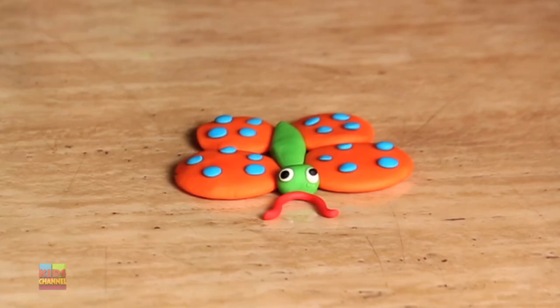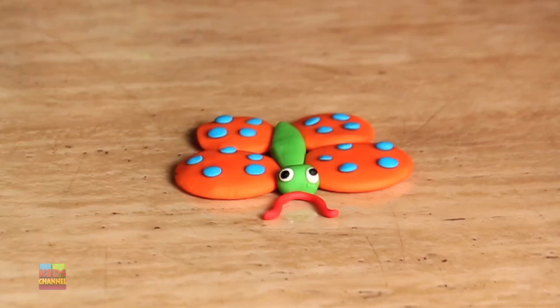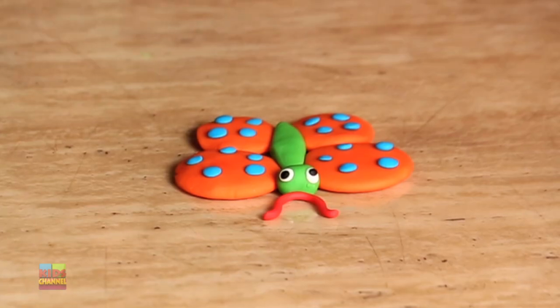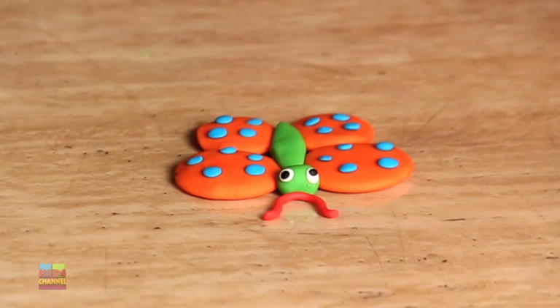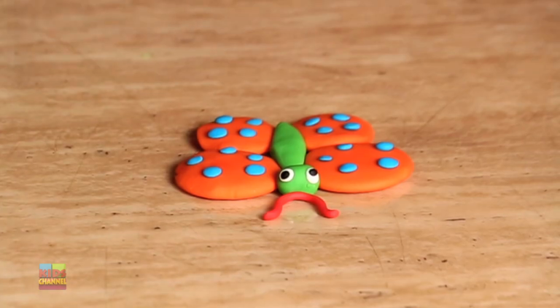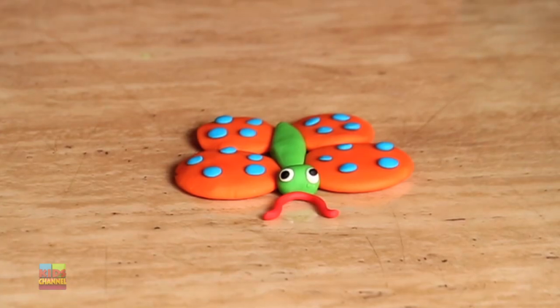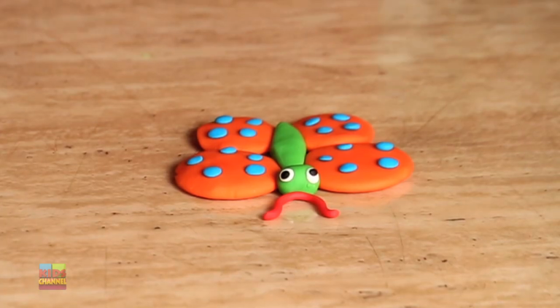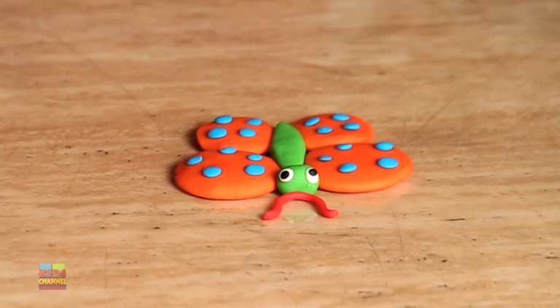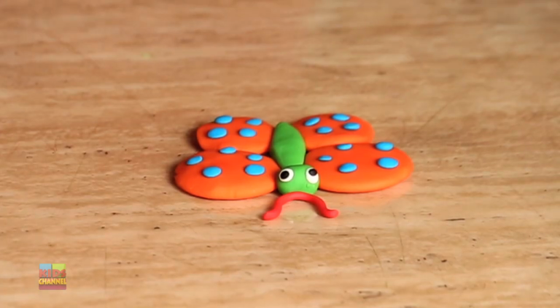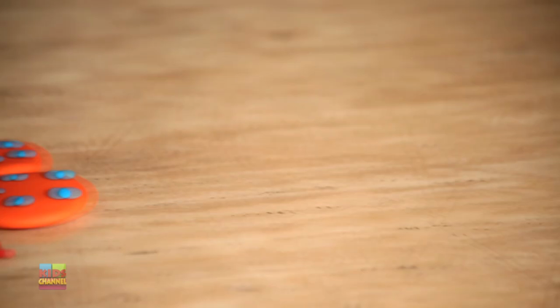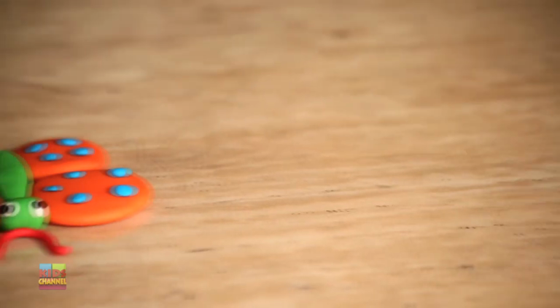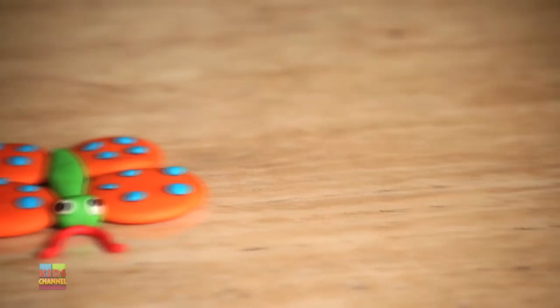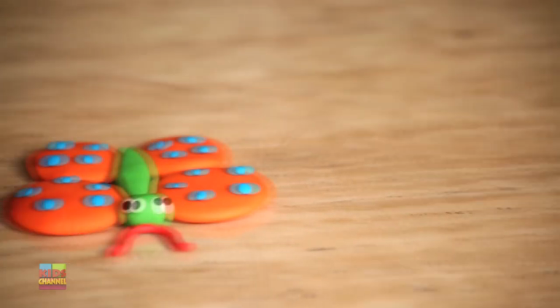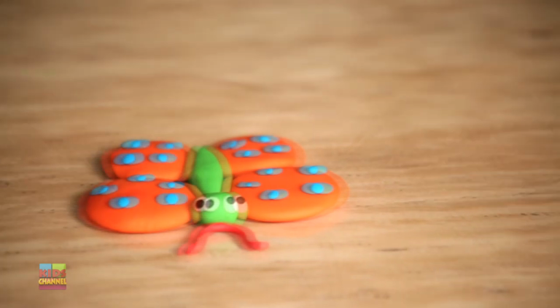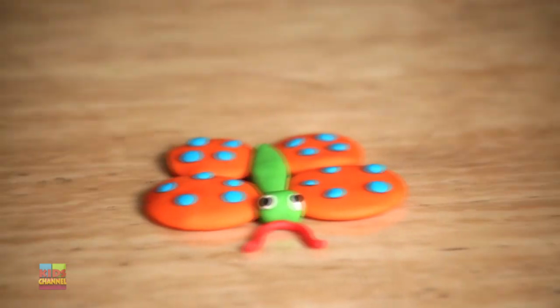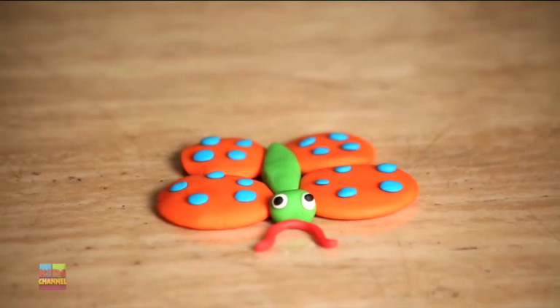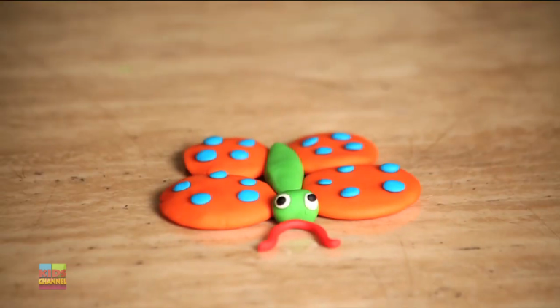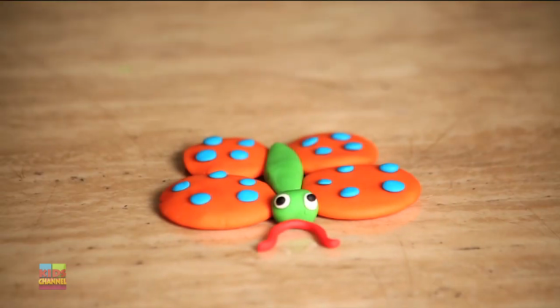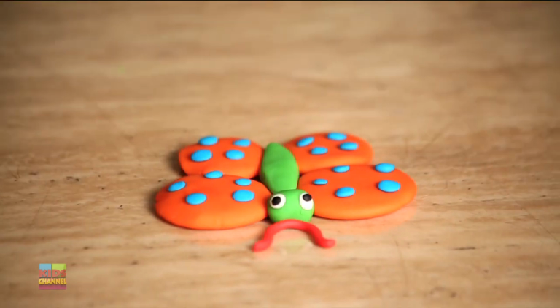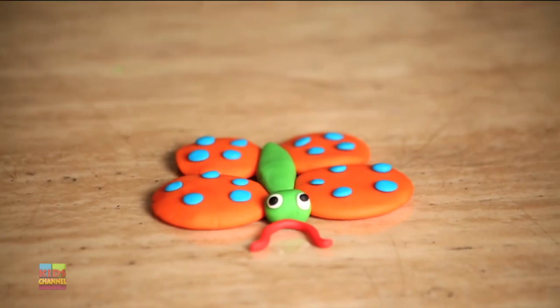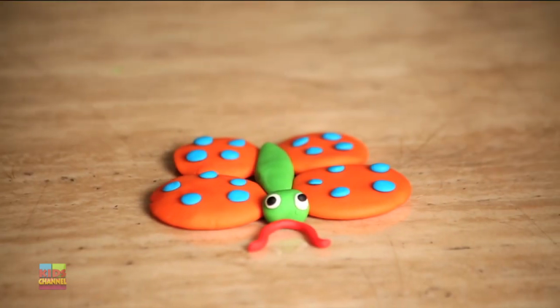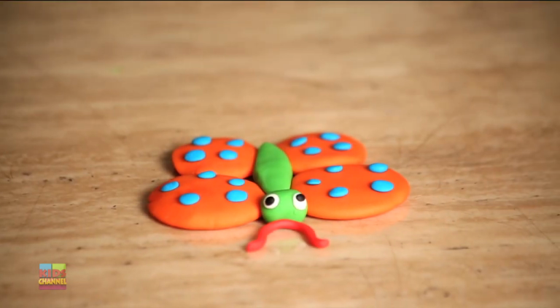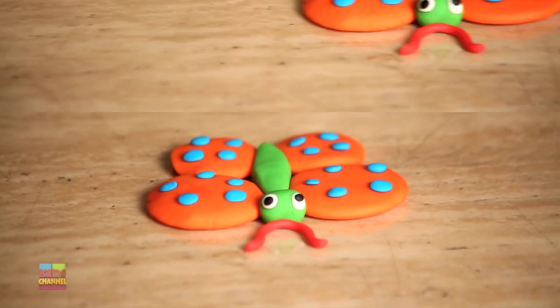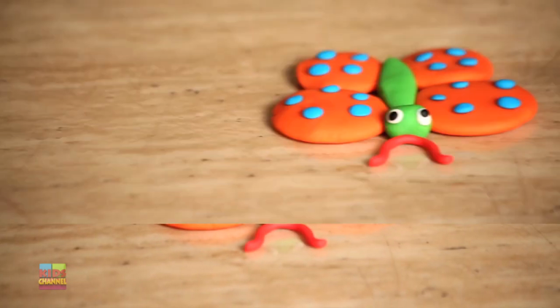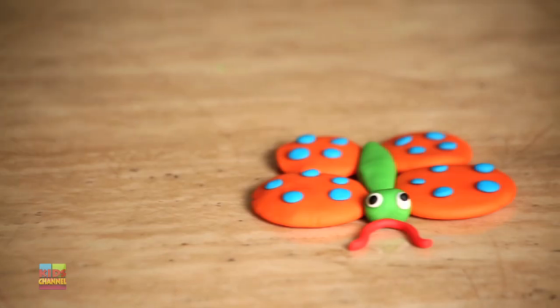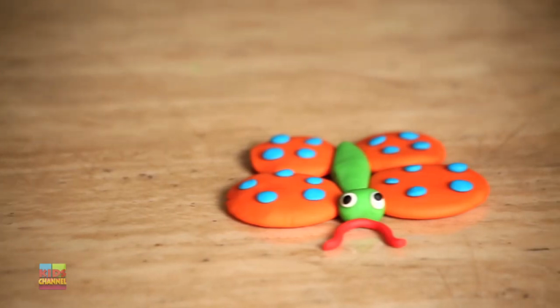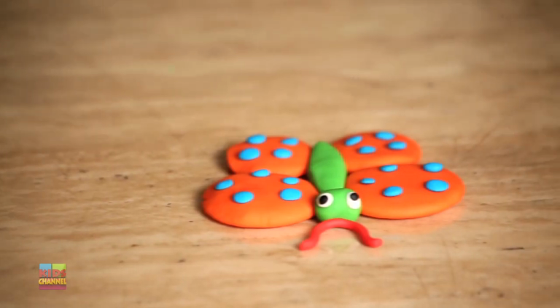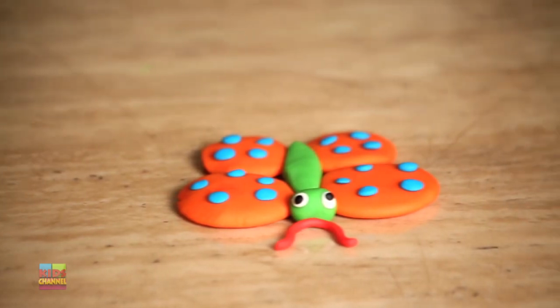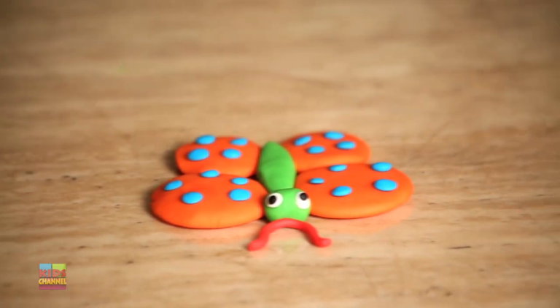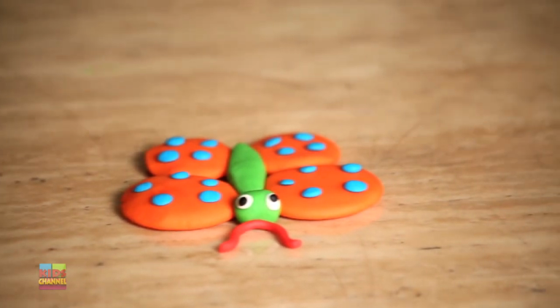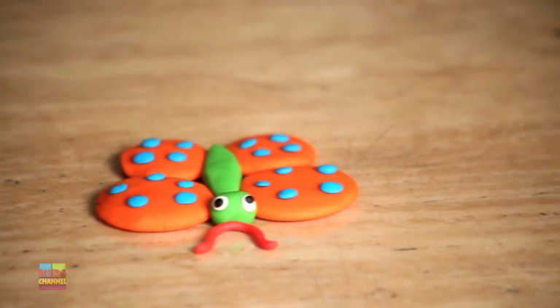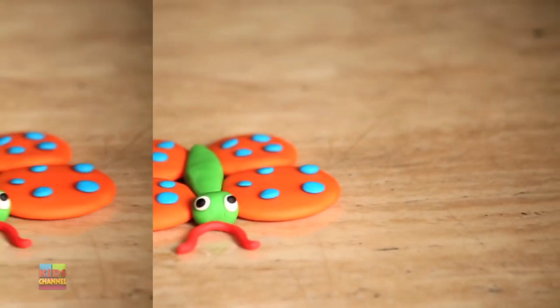And here she is — the easy and cute Play-Doh butterfly. Thank you for watching. Stay tuned for more interesting videos.